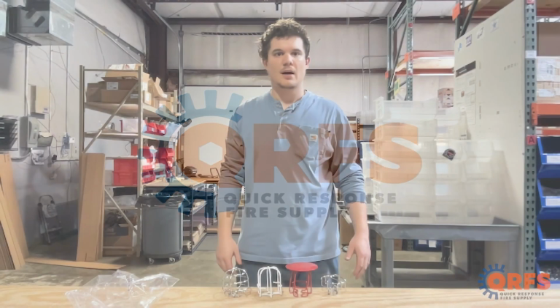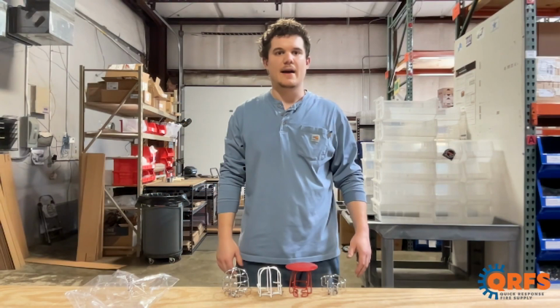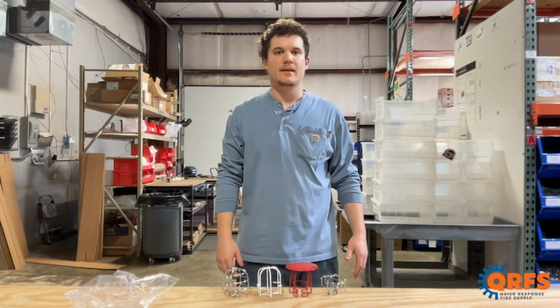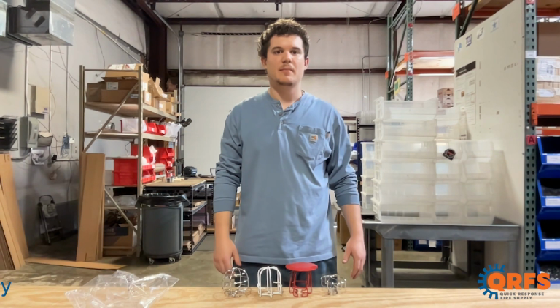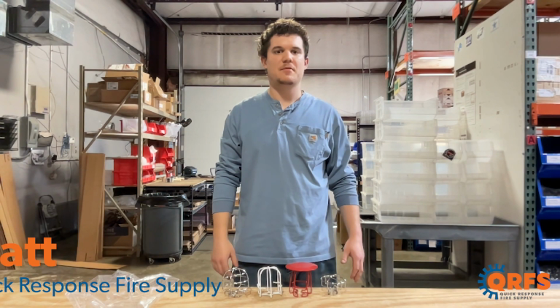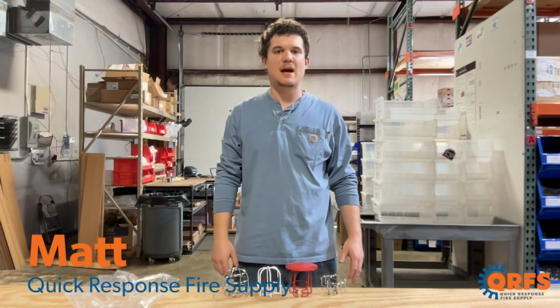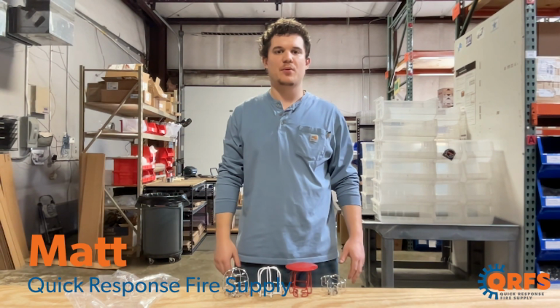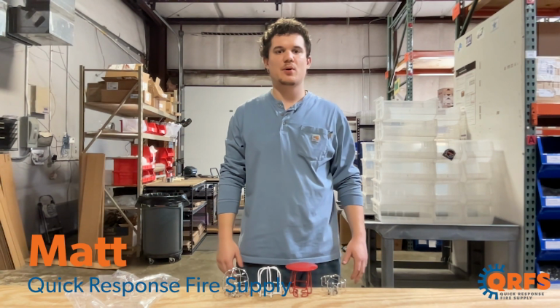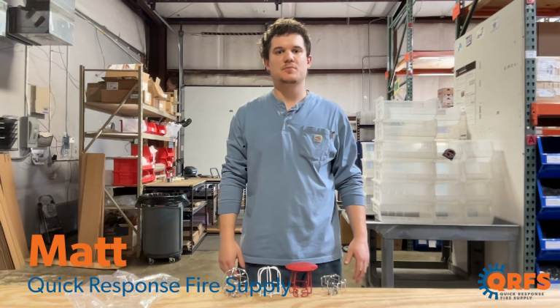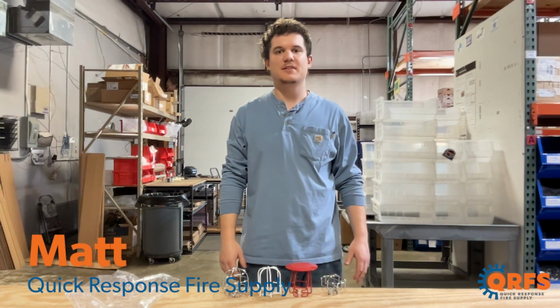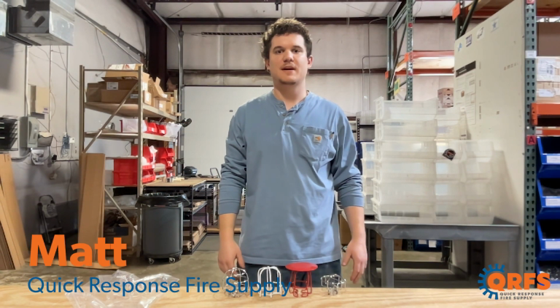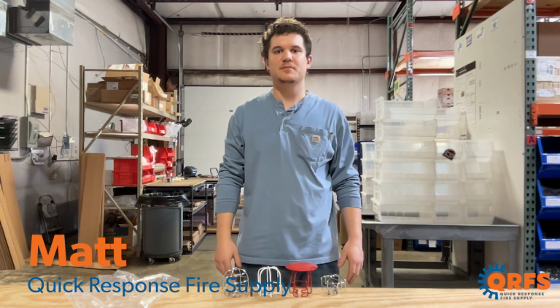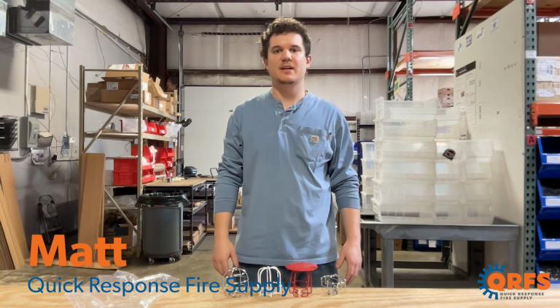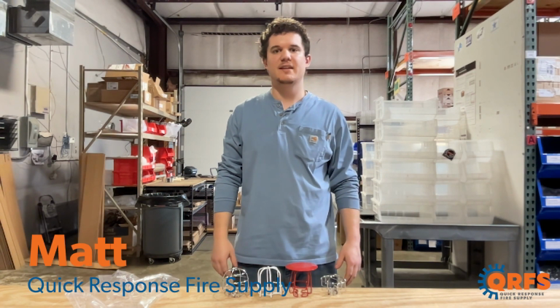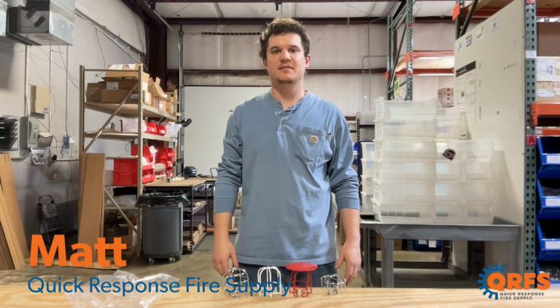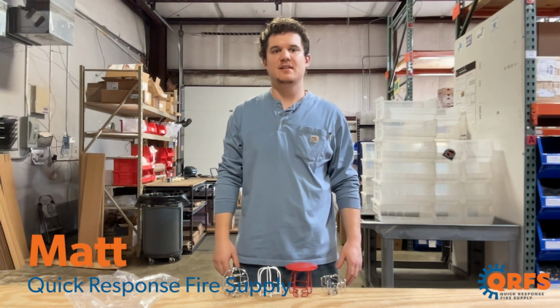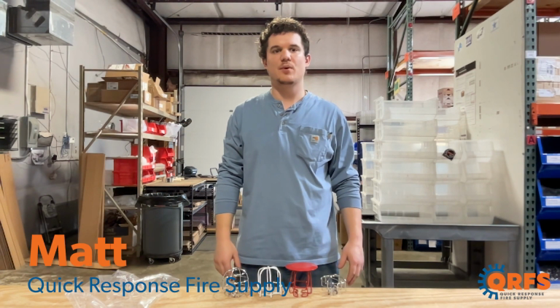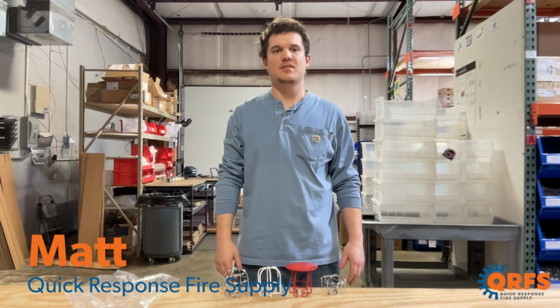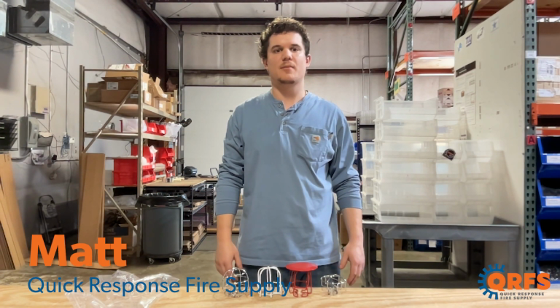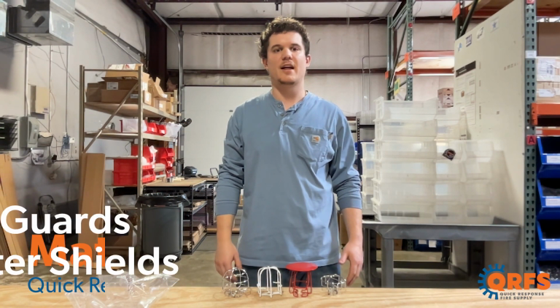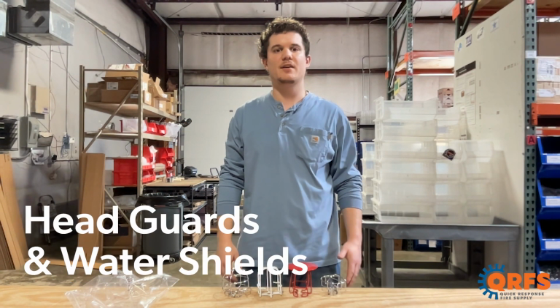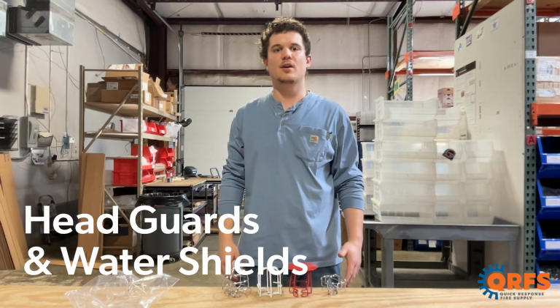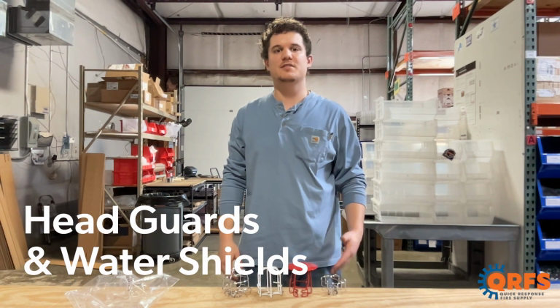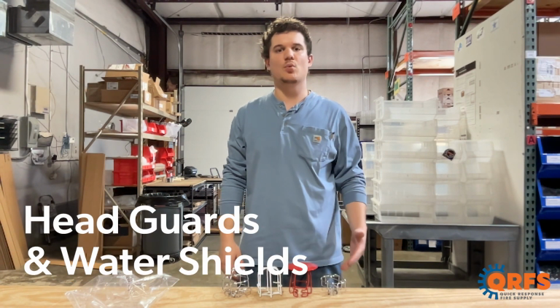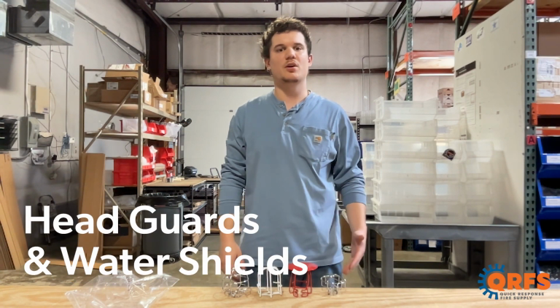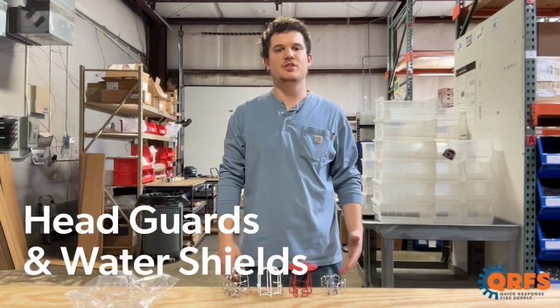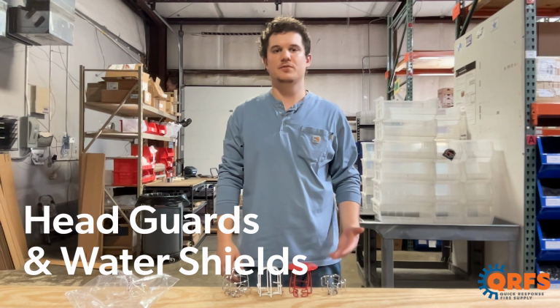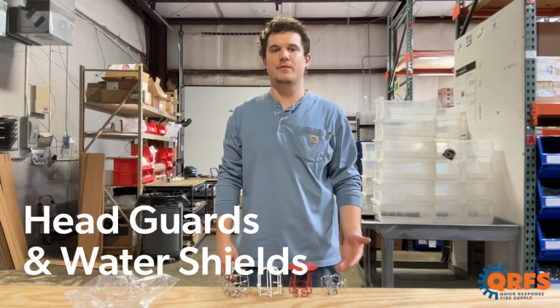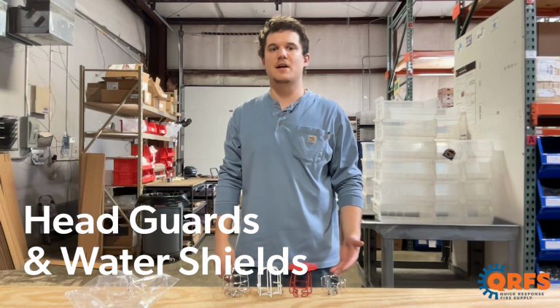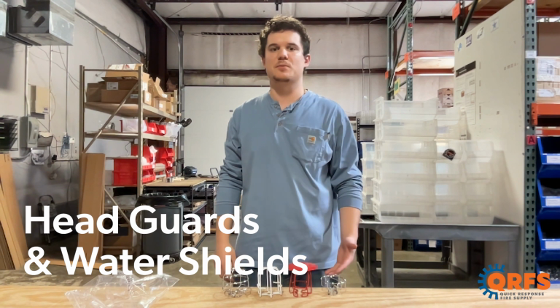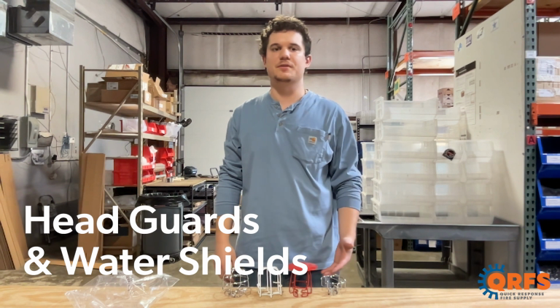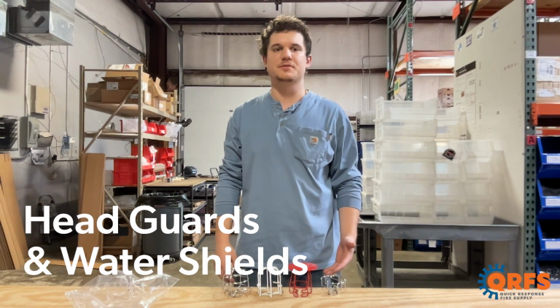Hi, my name is Matt with Quick Response Fire Supply. Today we're going to talk about head guards and water shields for your fire sprinklers.